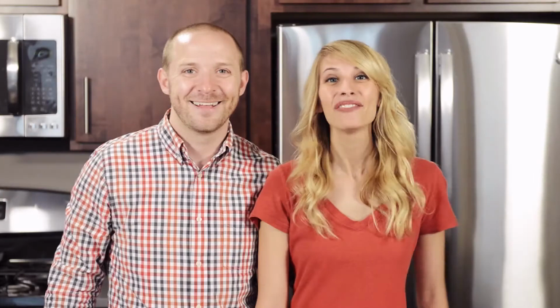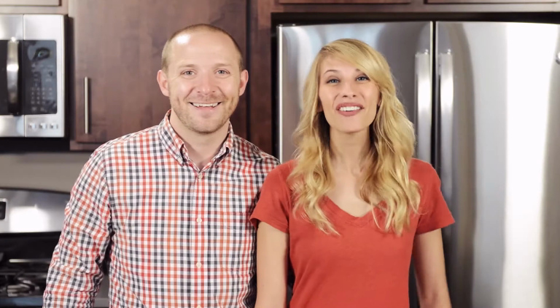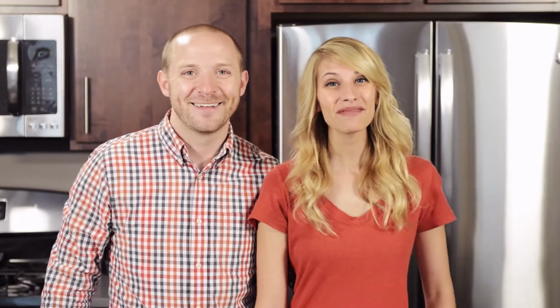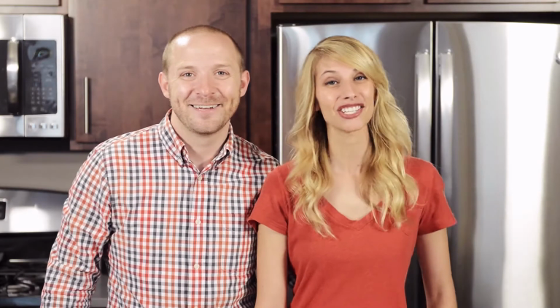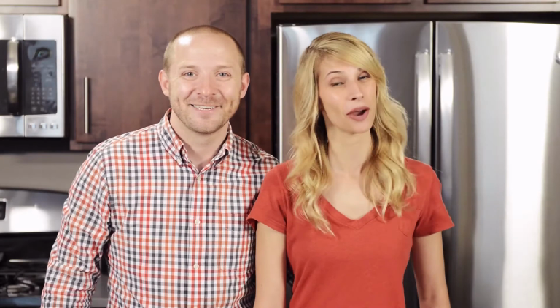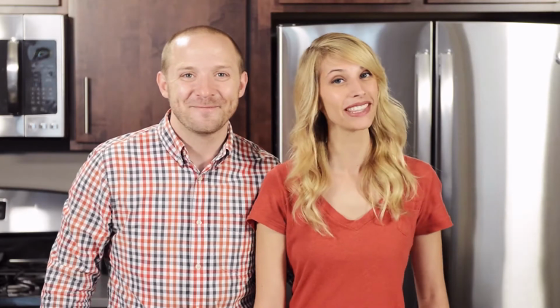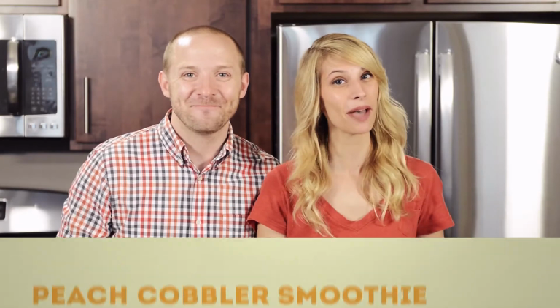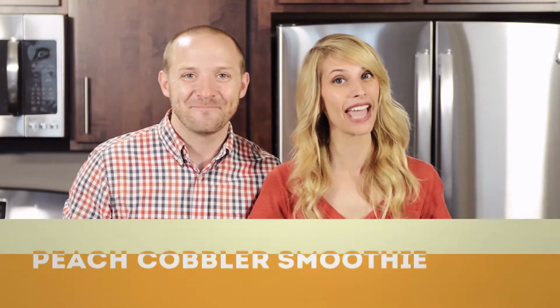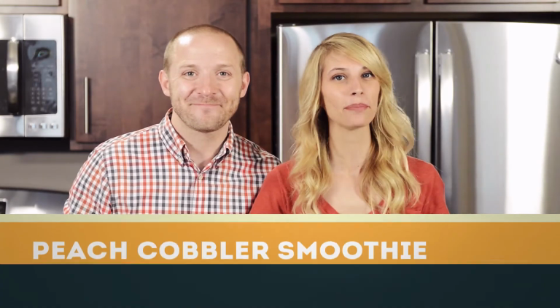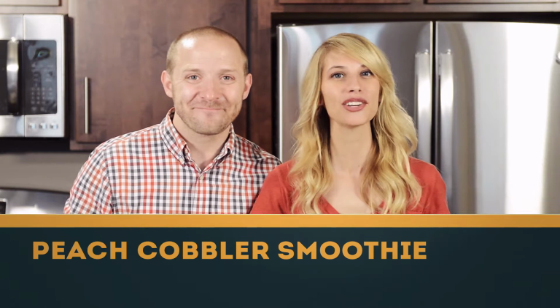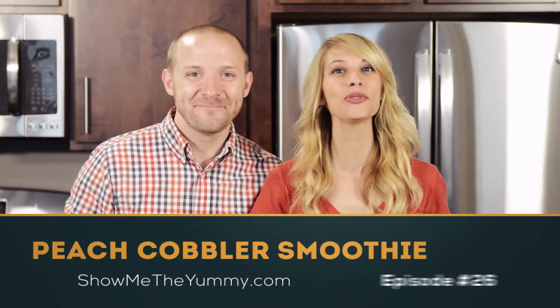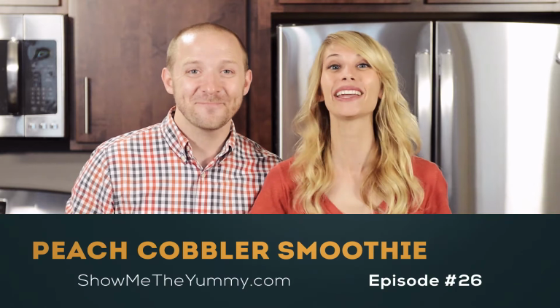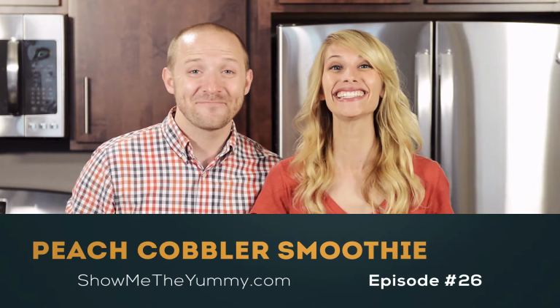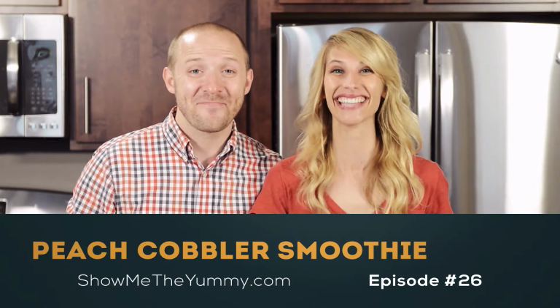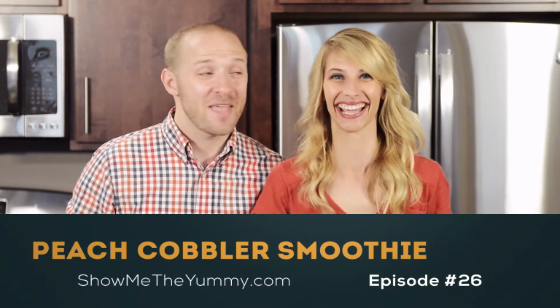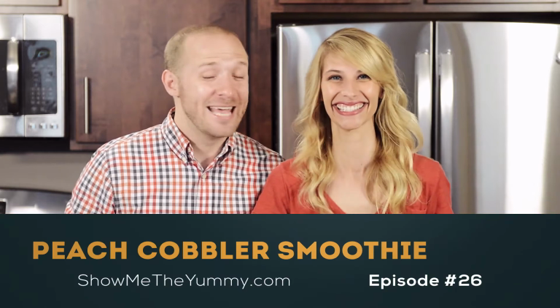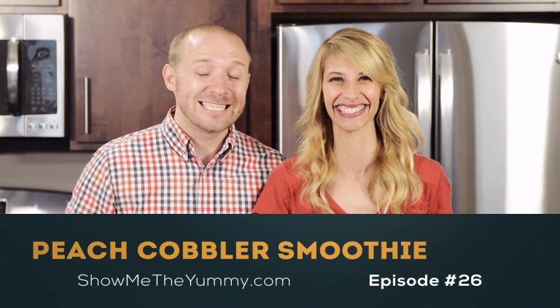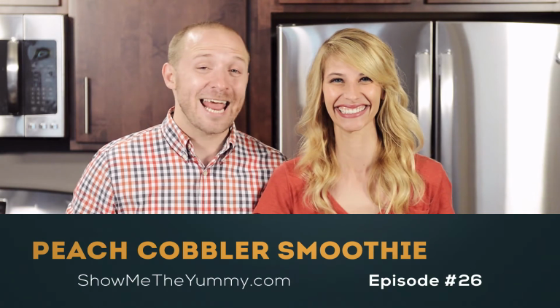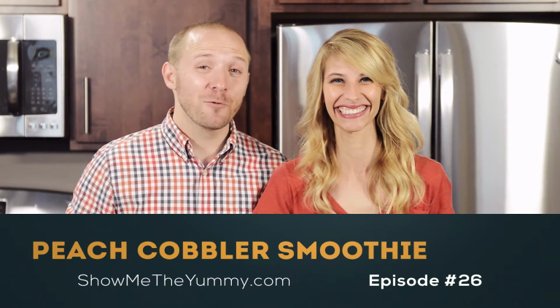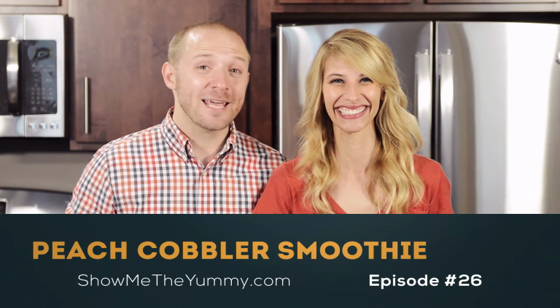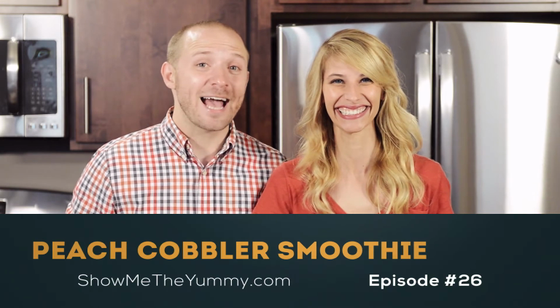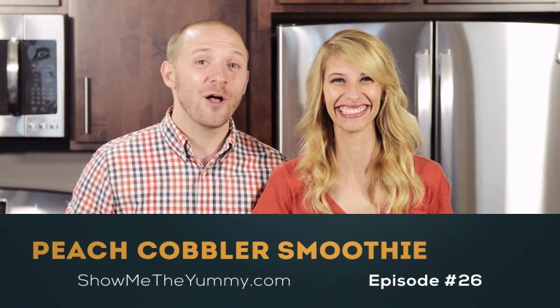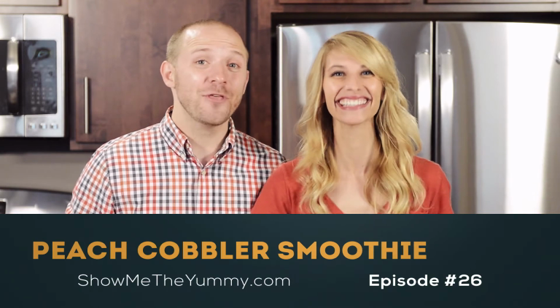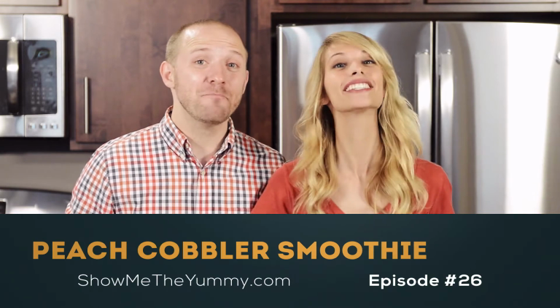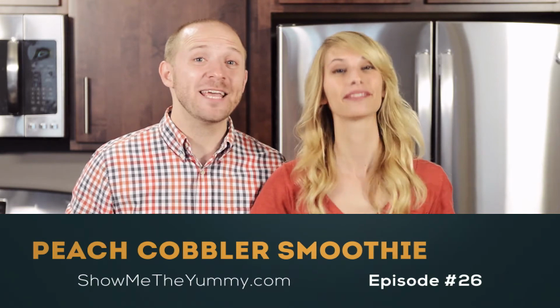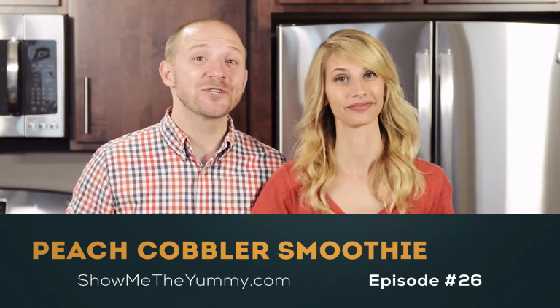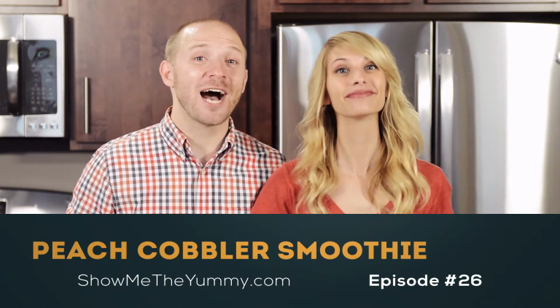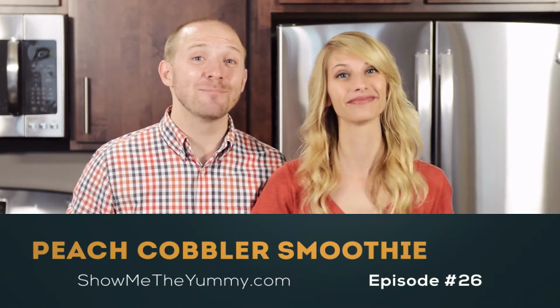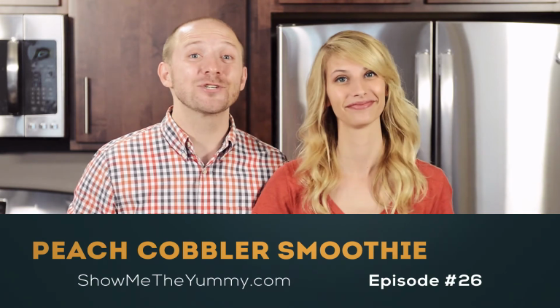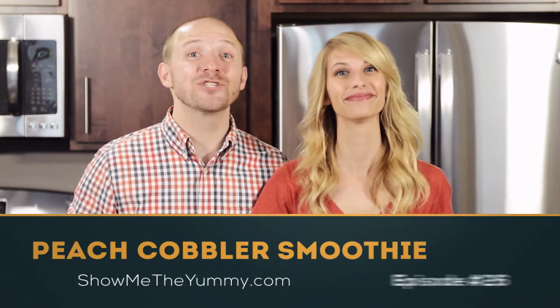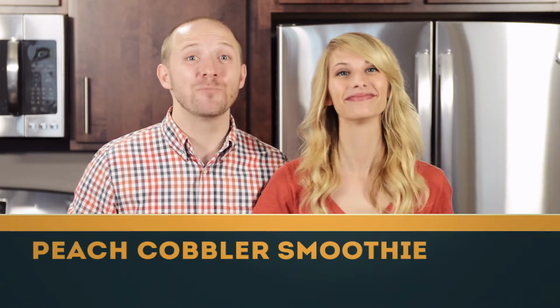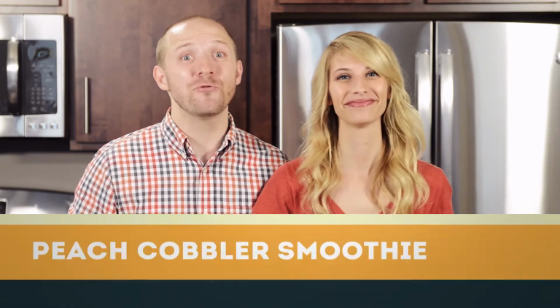Welcome to Show Me the Yummy episode 26. Today we're making a healthy peach cobbler smoothie.